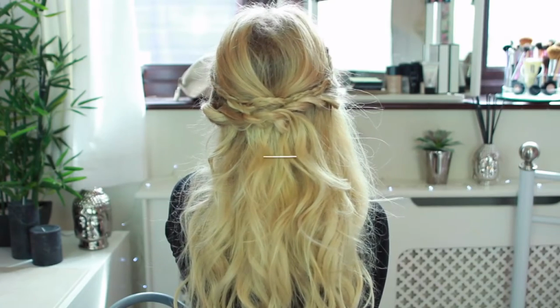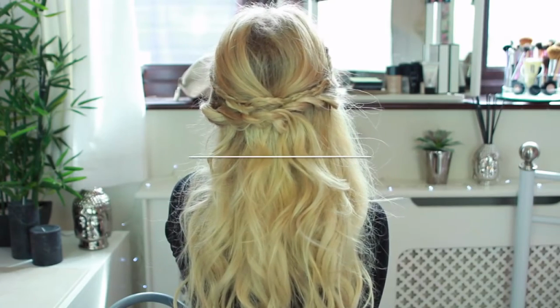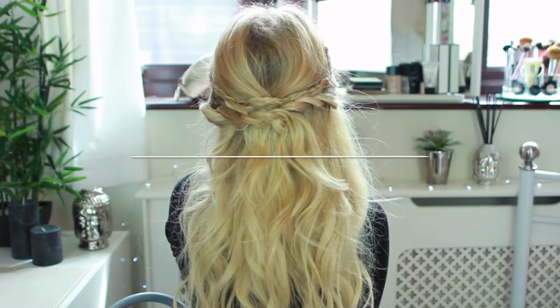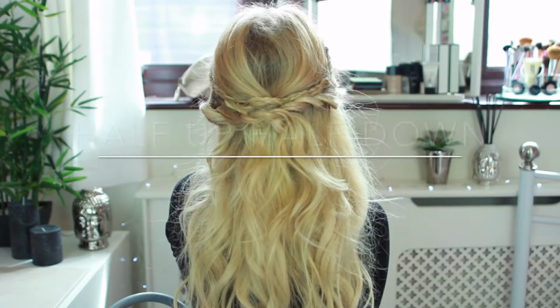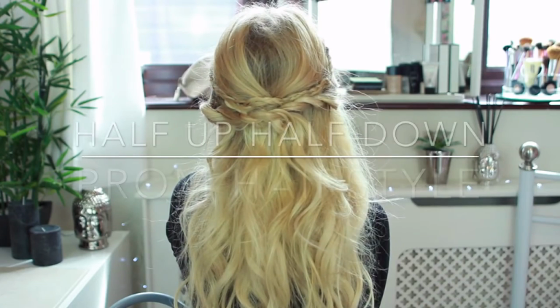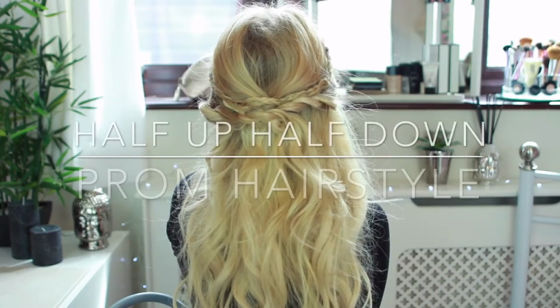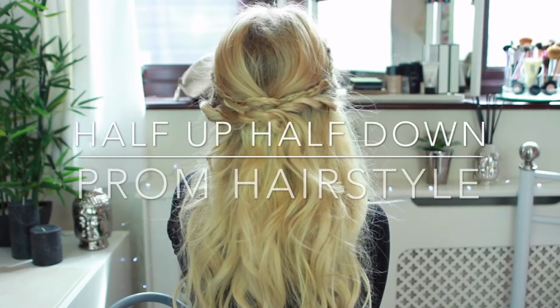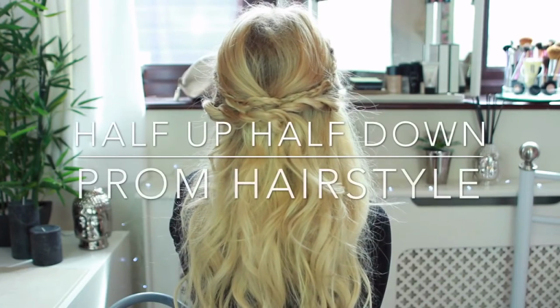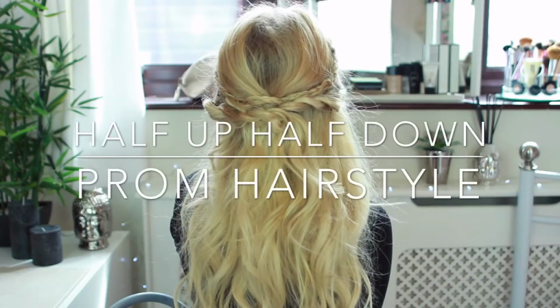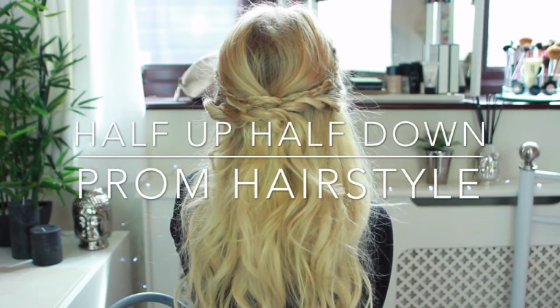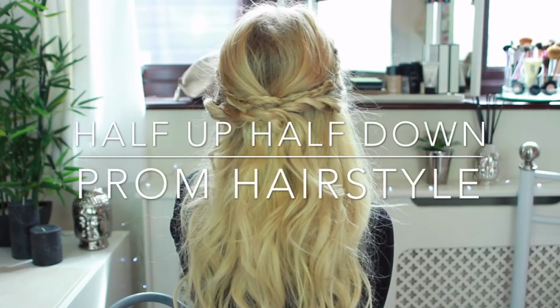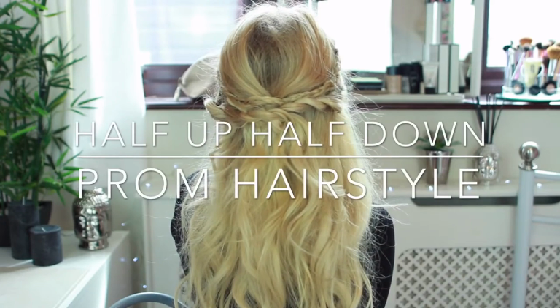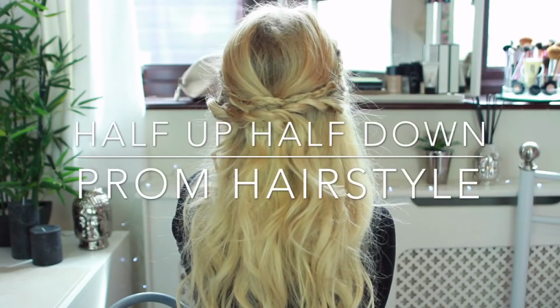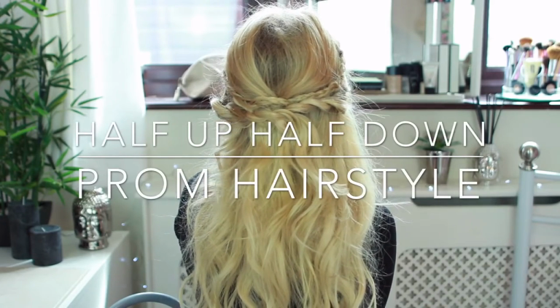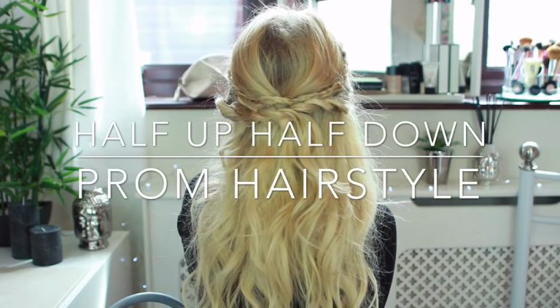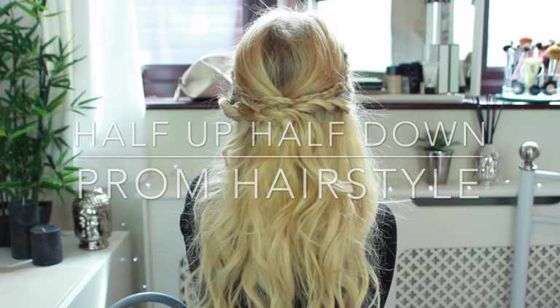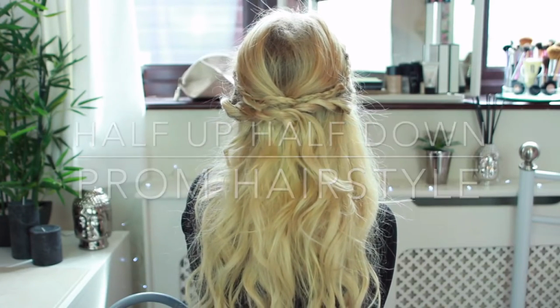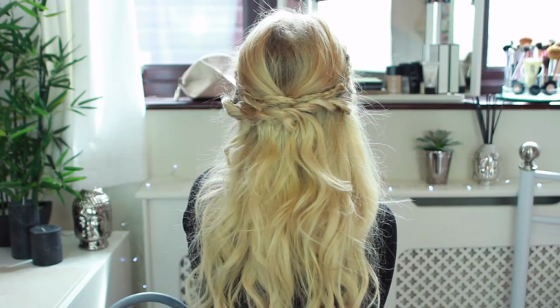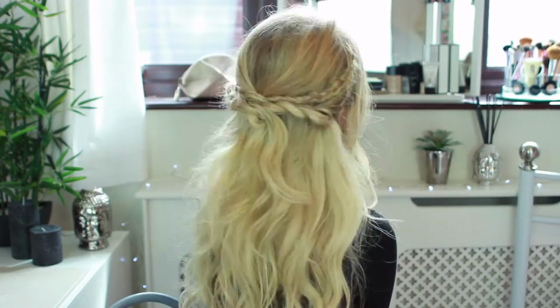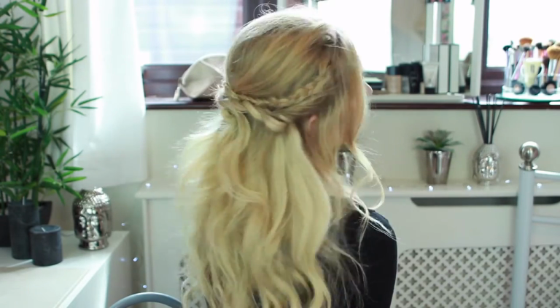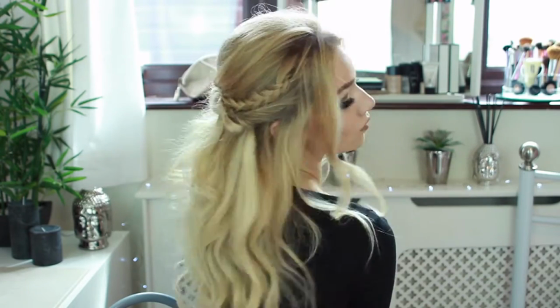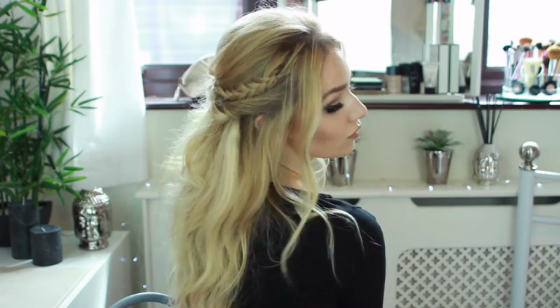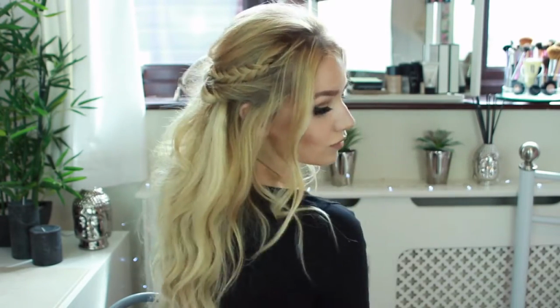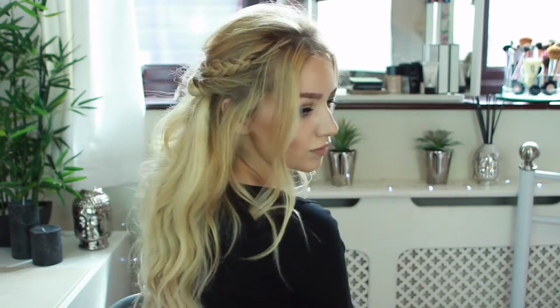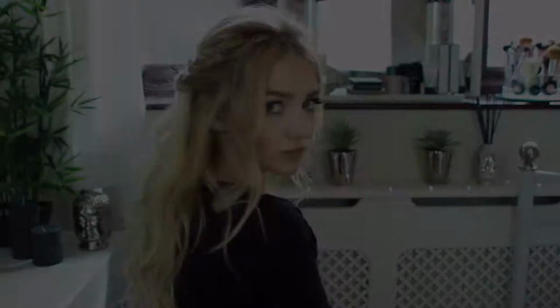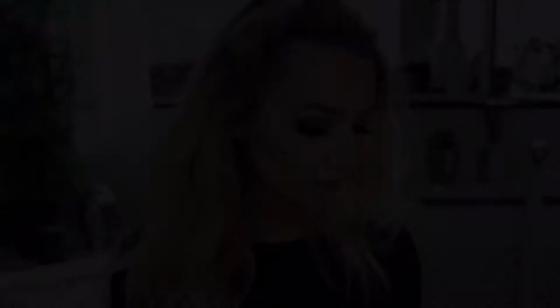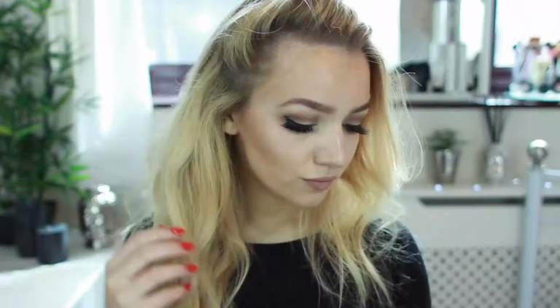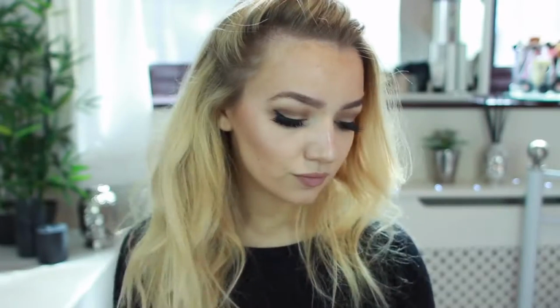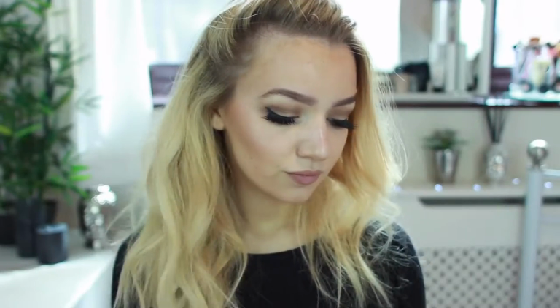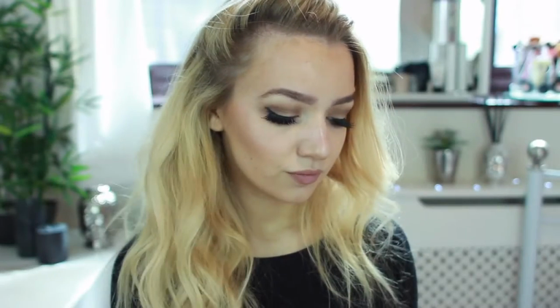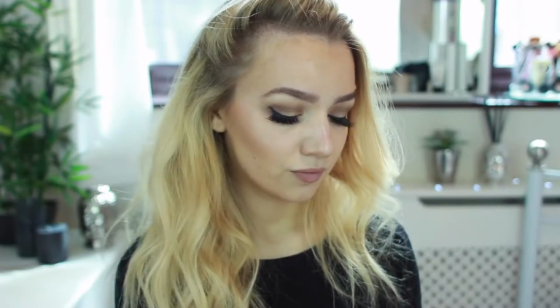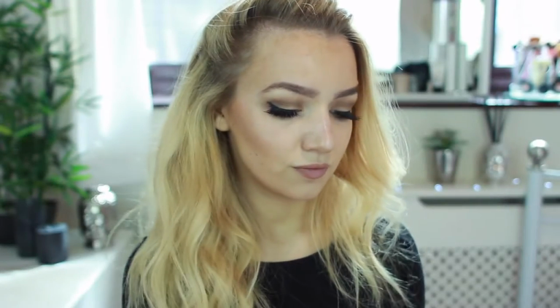Hi everybody, so today I'm going to show you how to create this really pretty prom look using your Lush hair extensions.